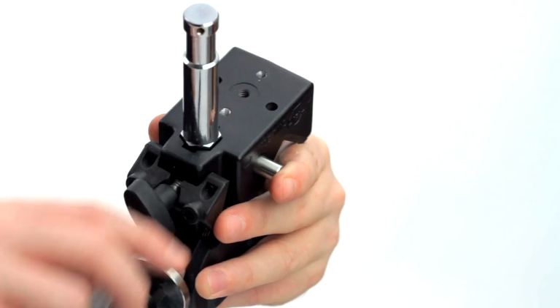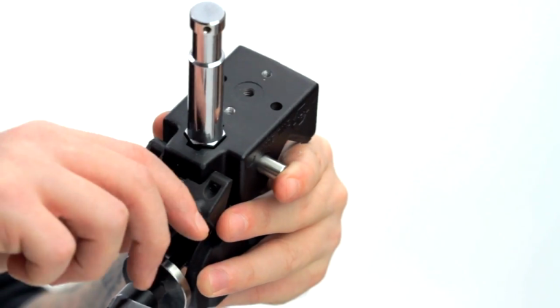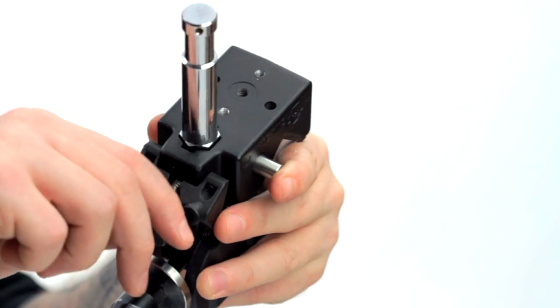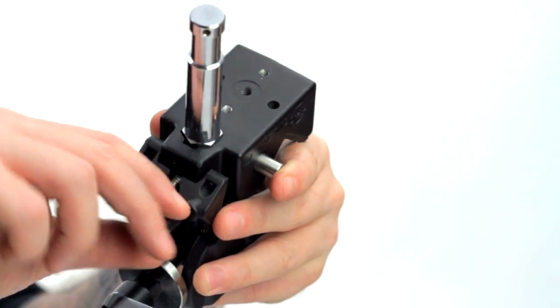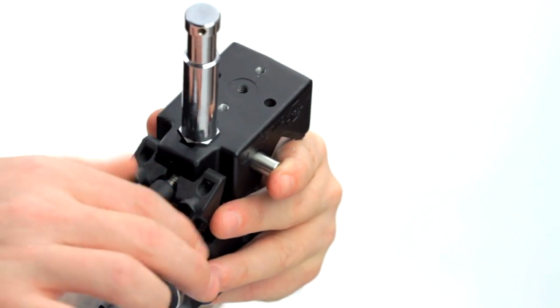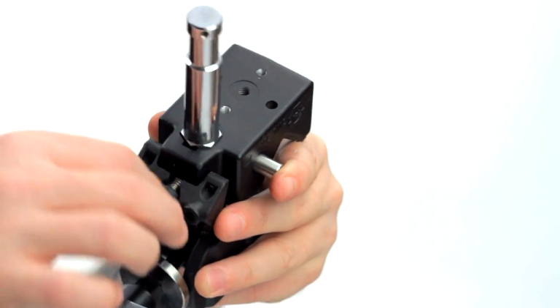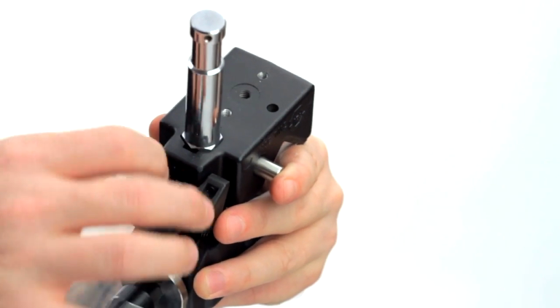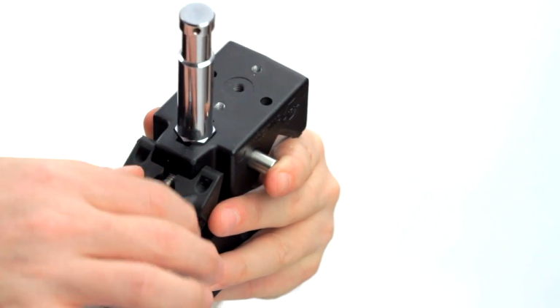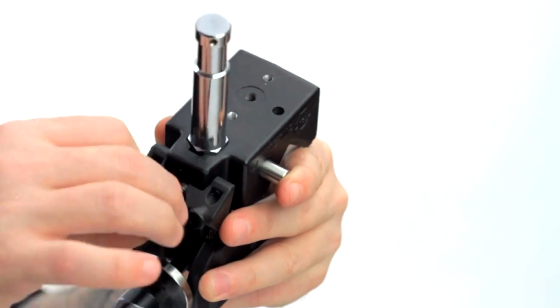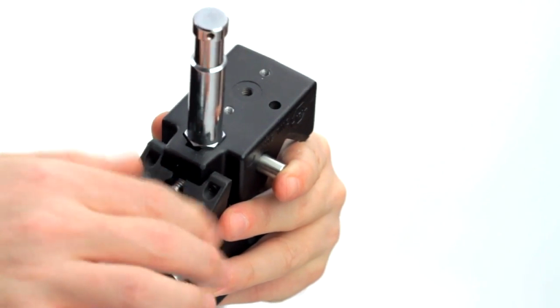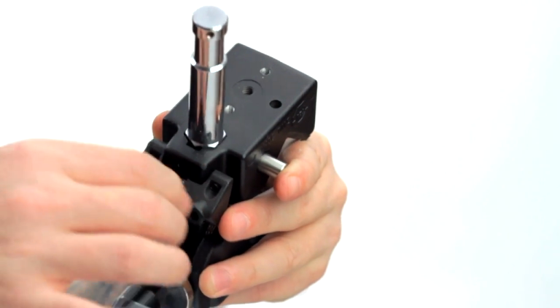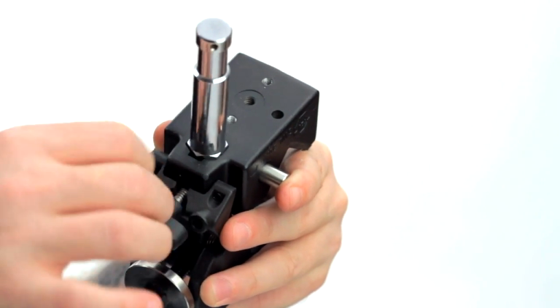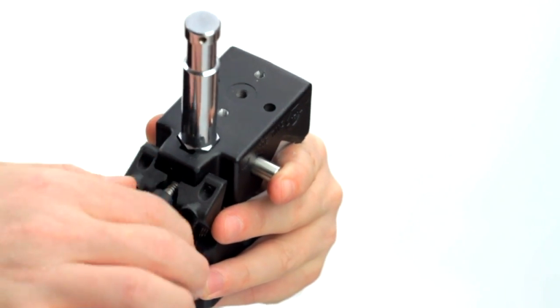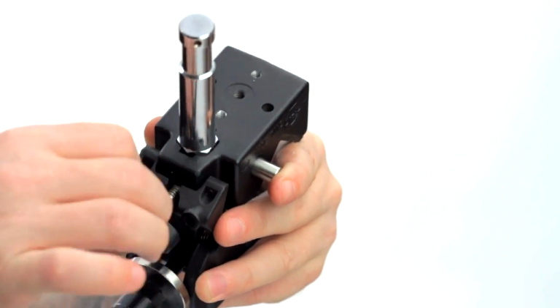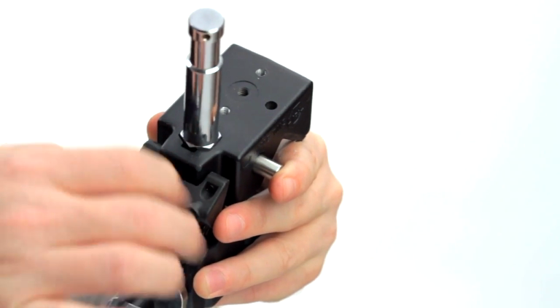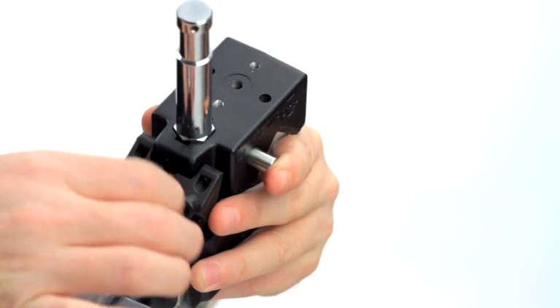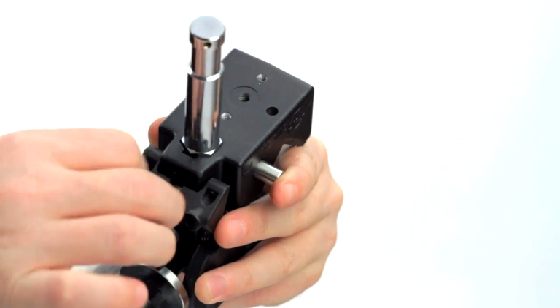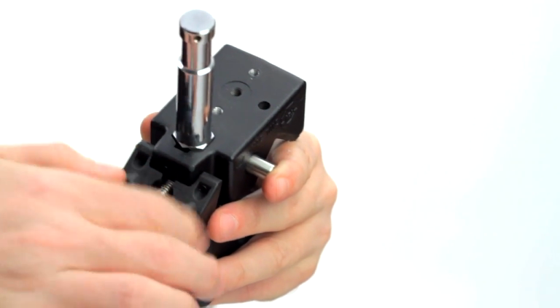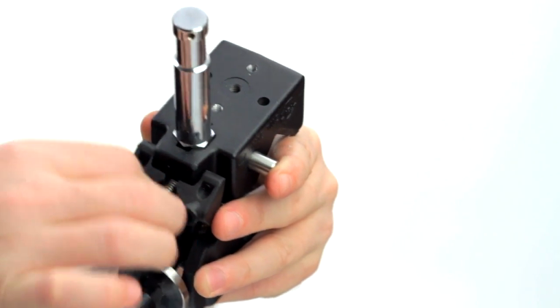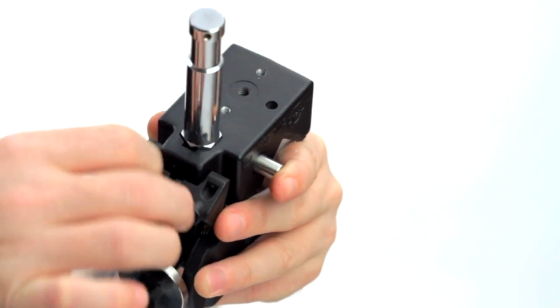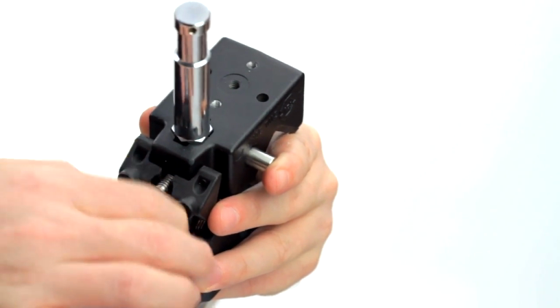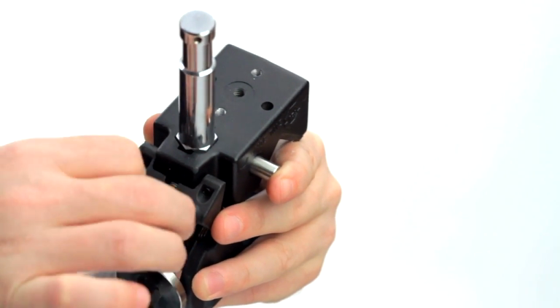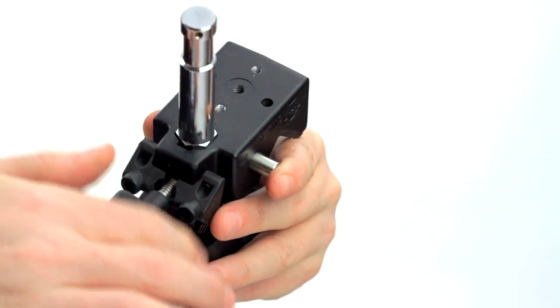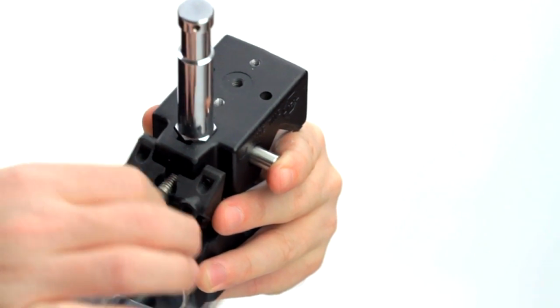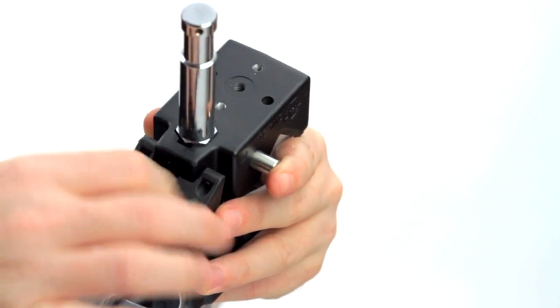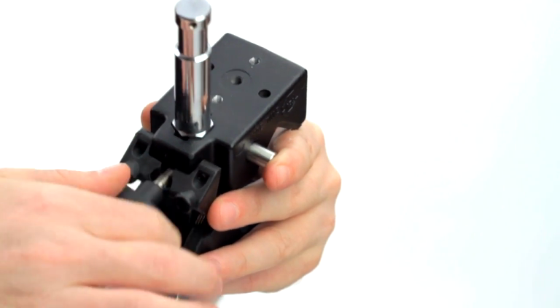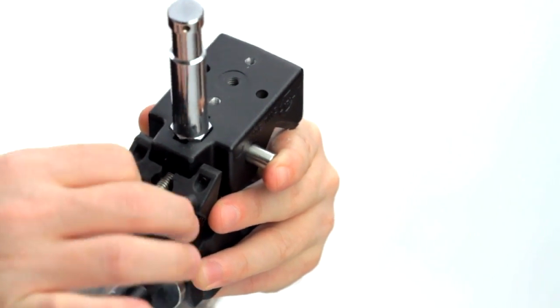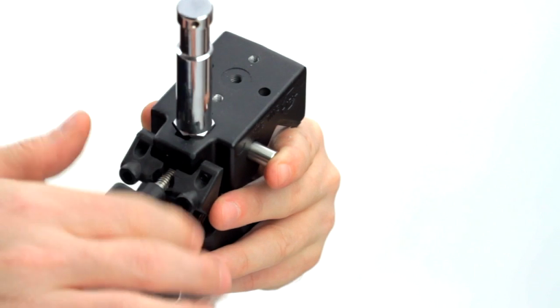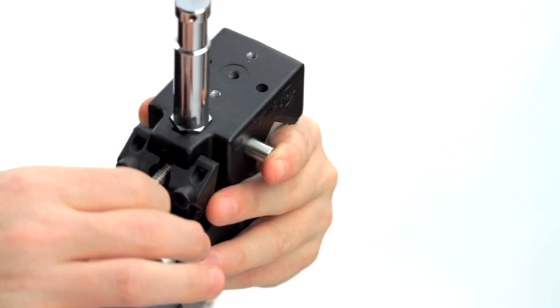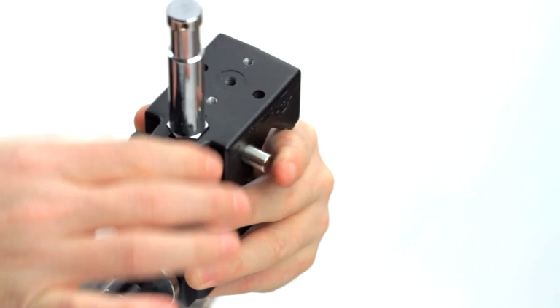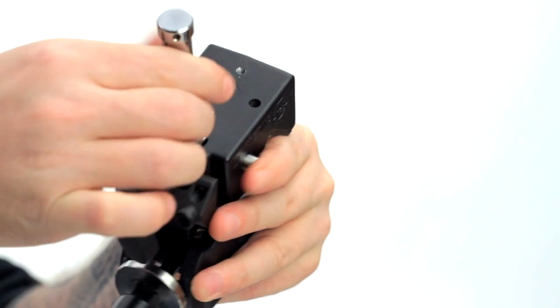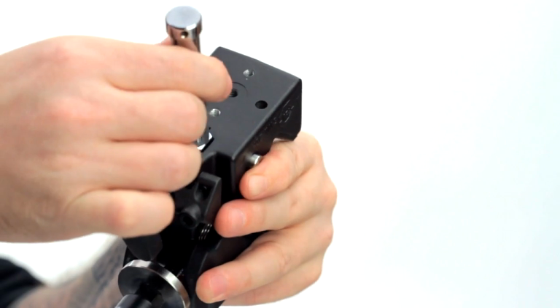When finished, simply loosen the set screw, press in the safety button, and remove the pin for travel or storage.